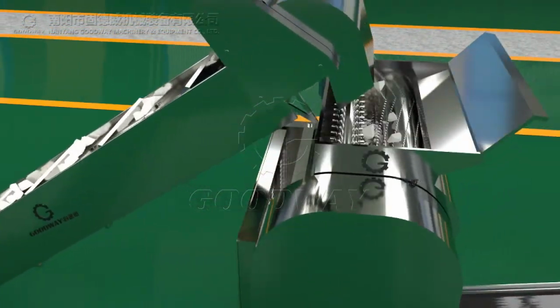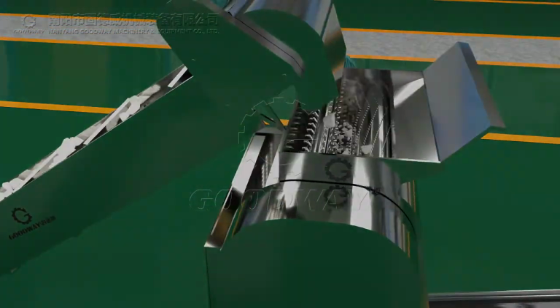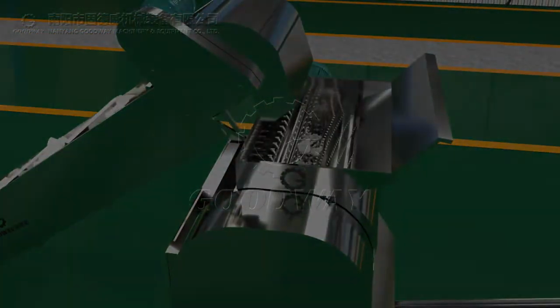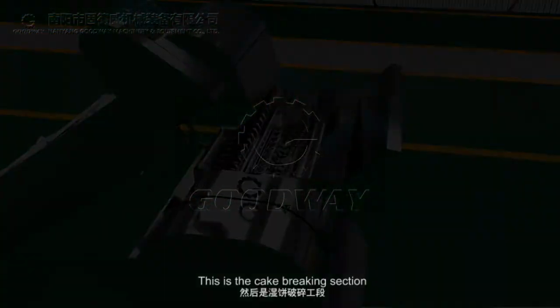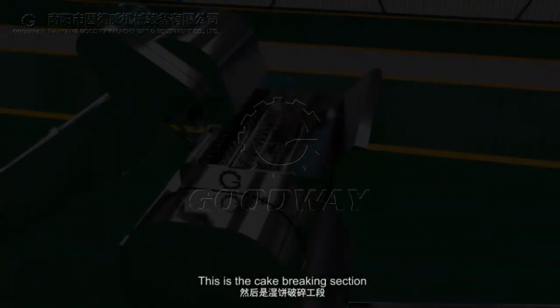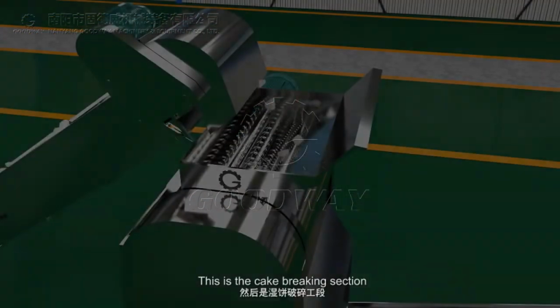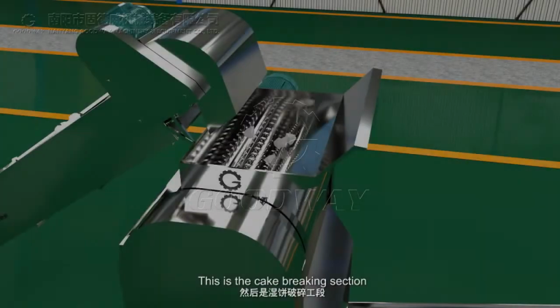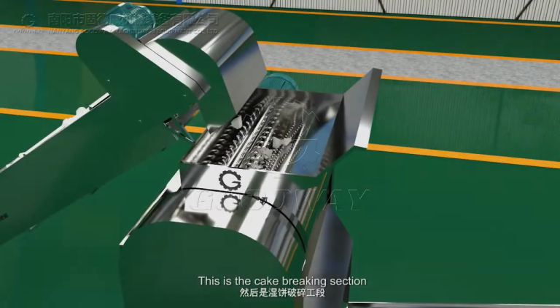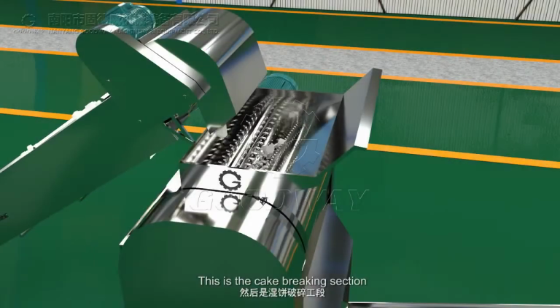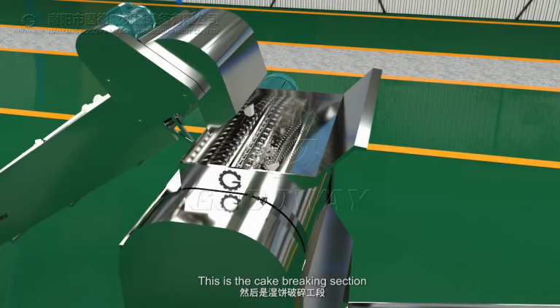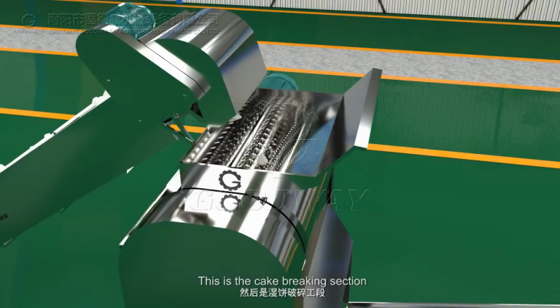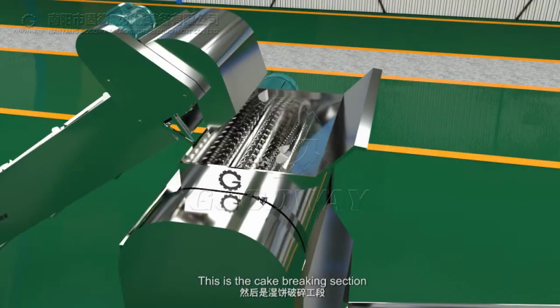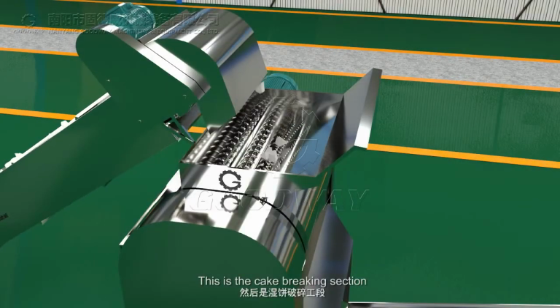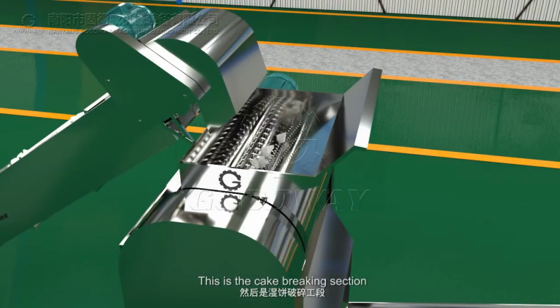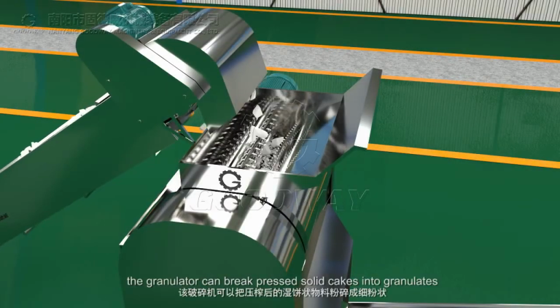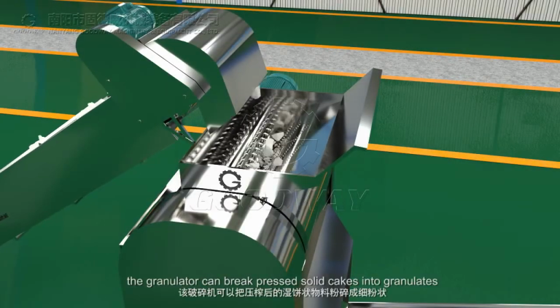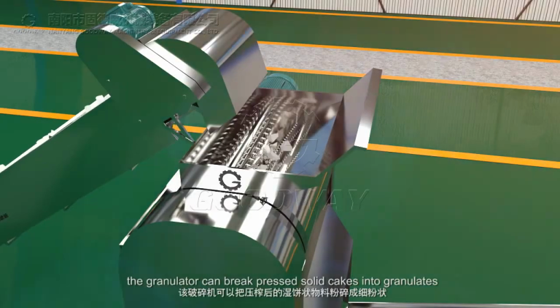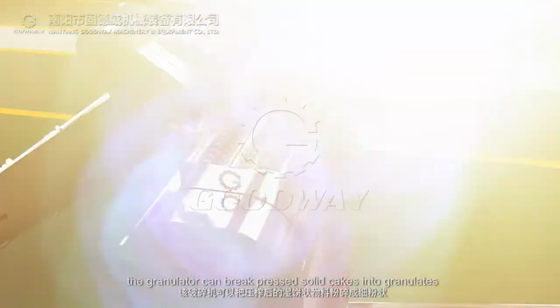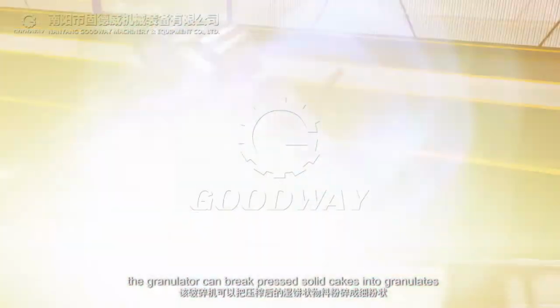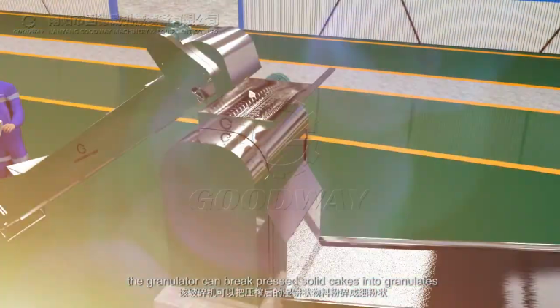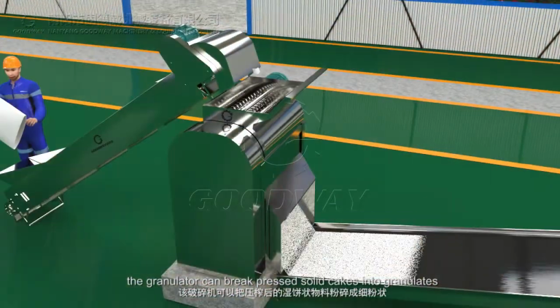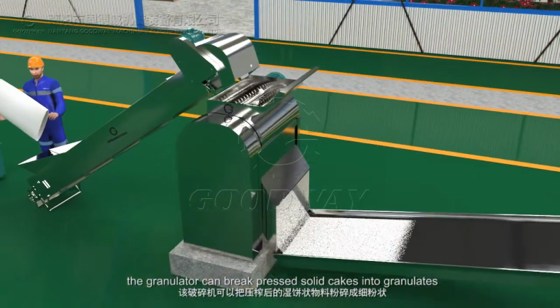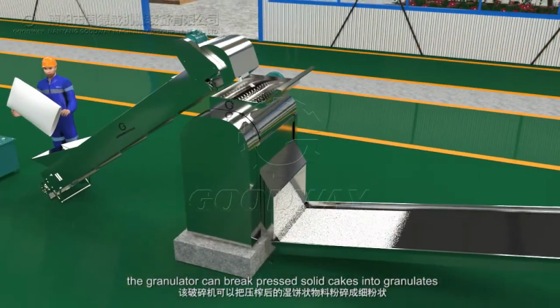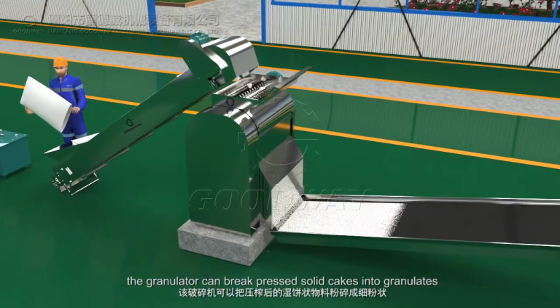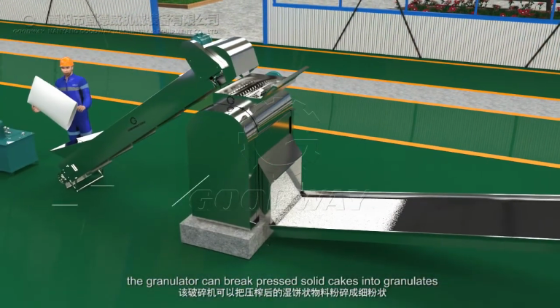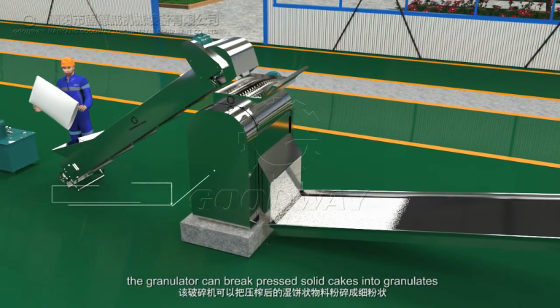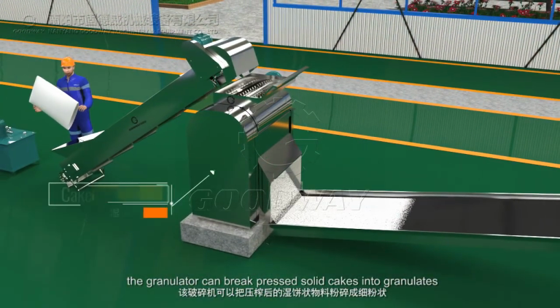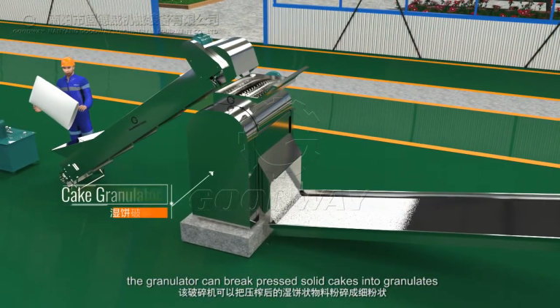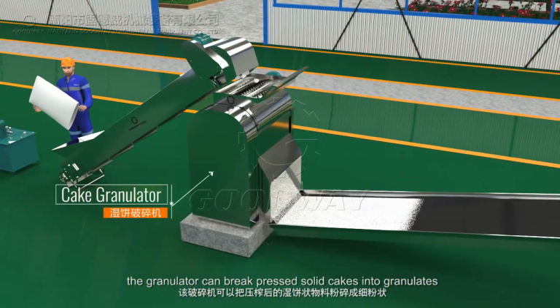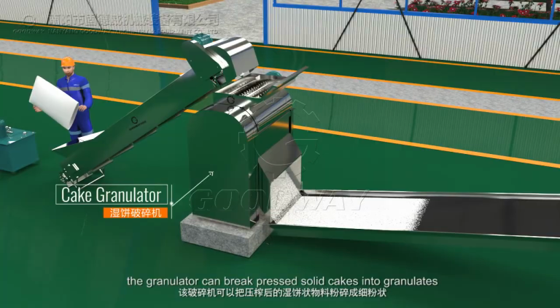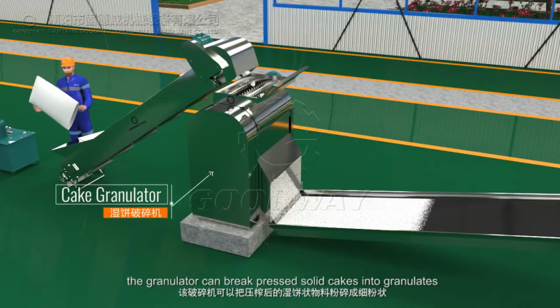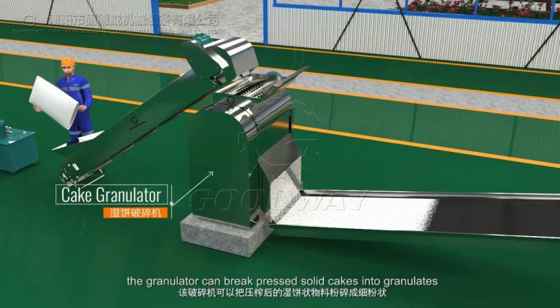This is the cake breaking section. The granulator can break pressed solid cakes into granulates.